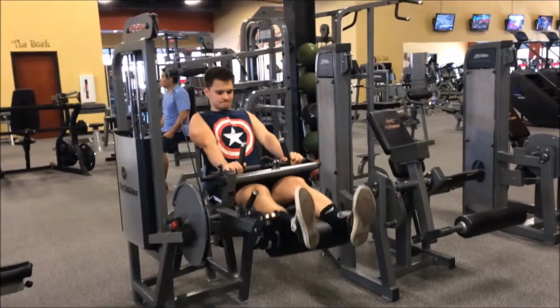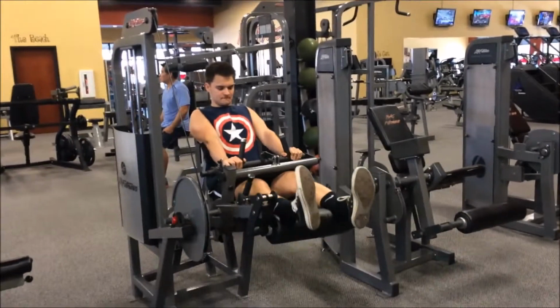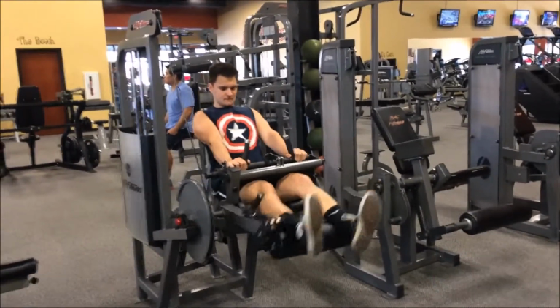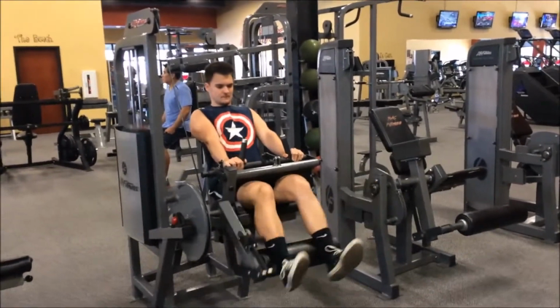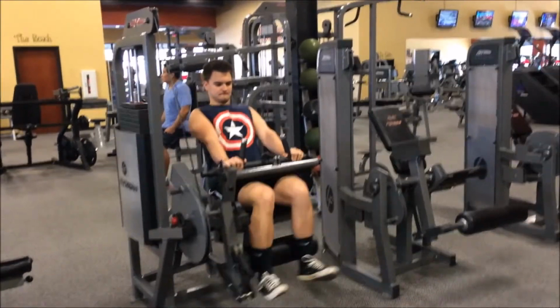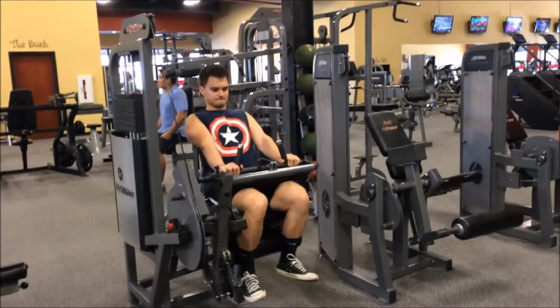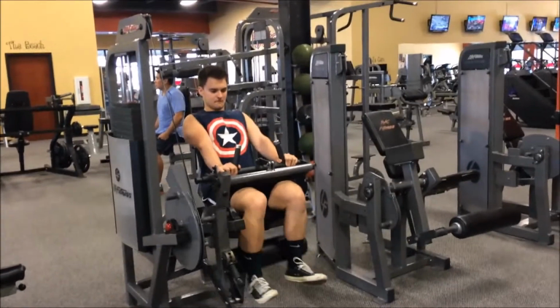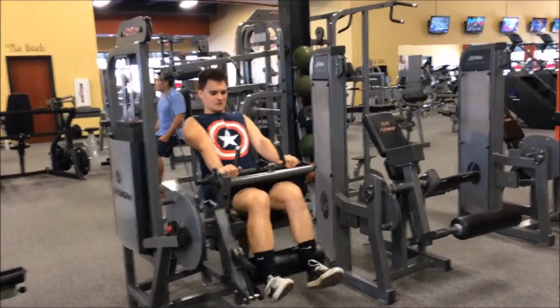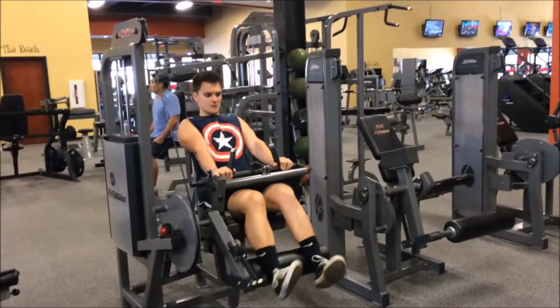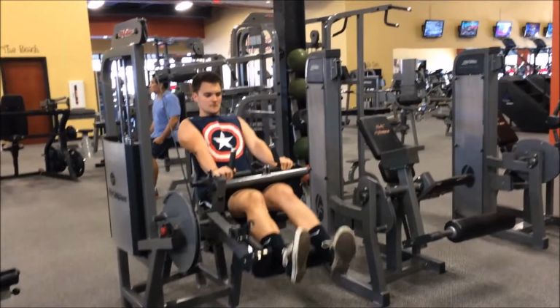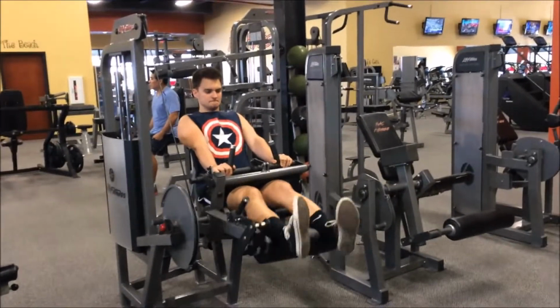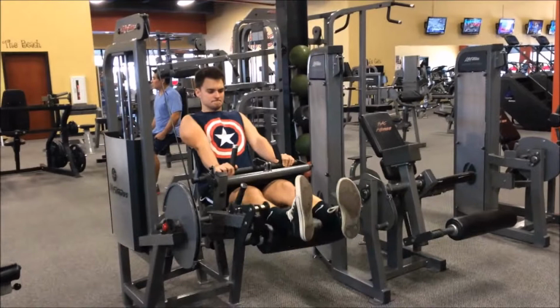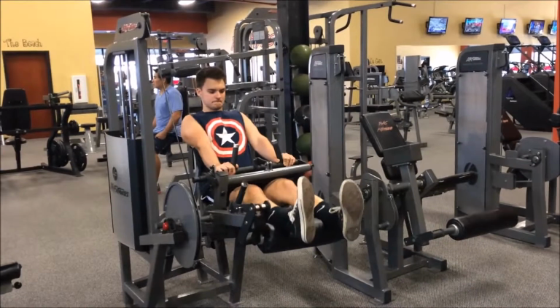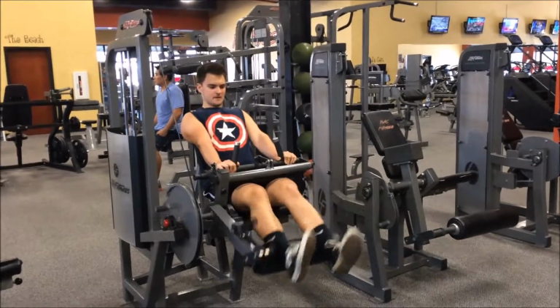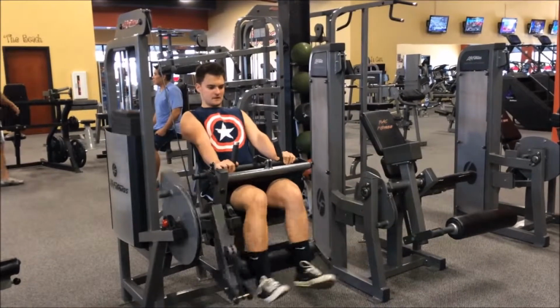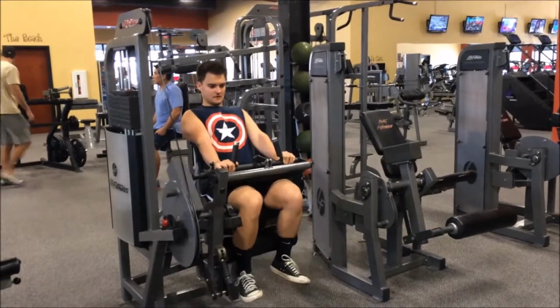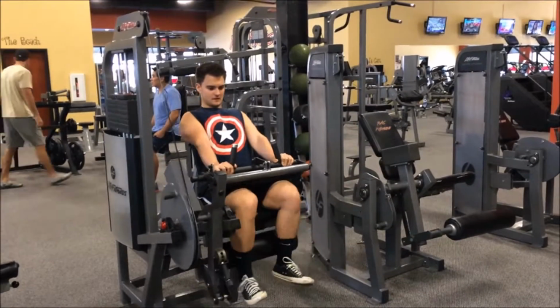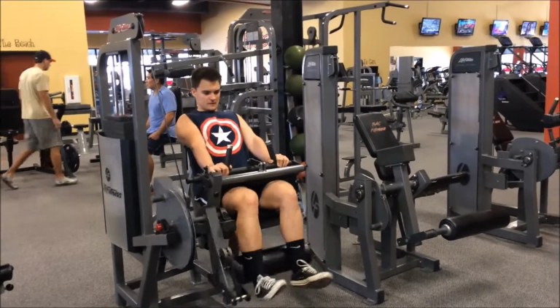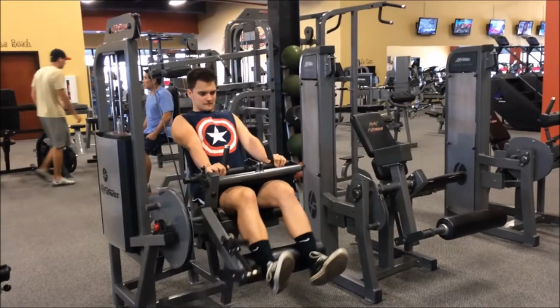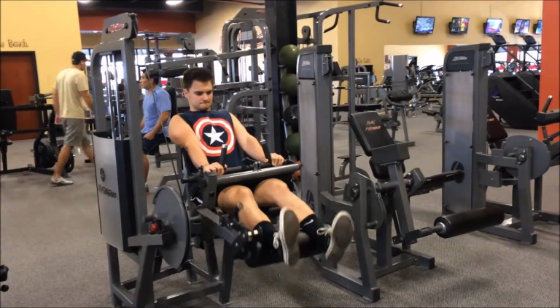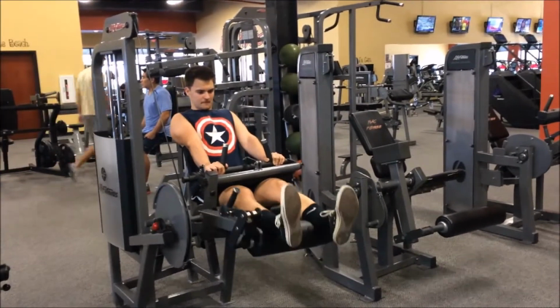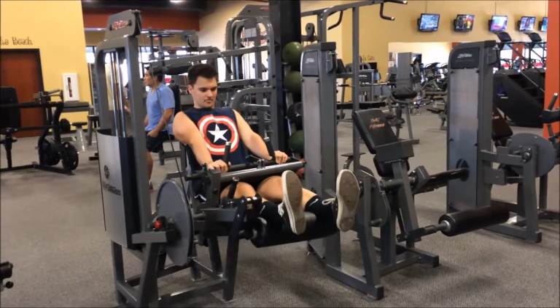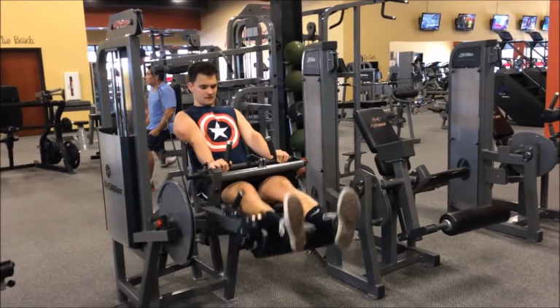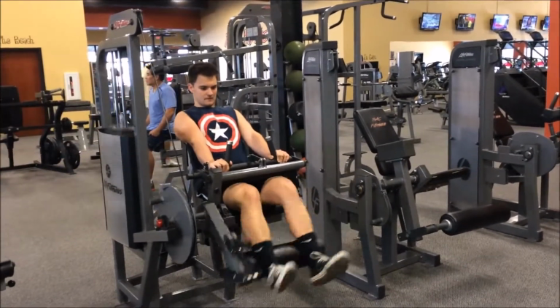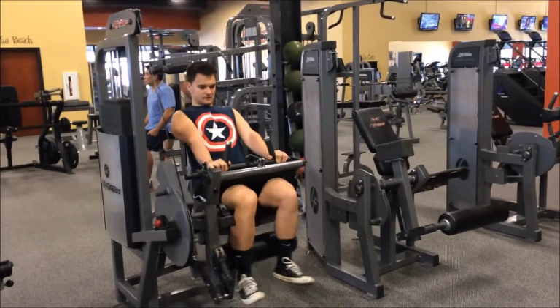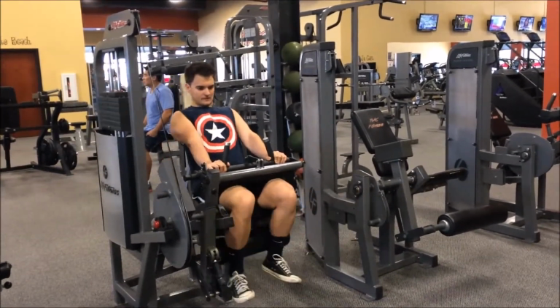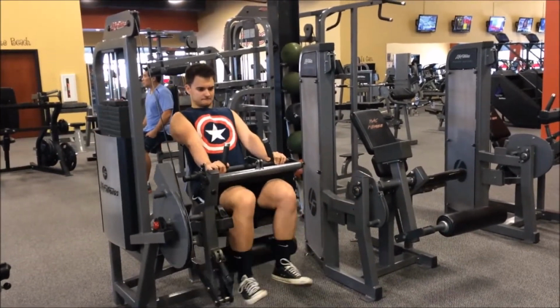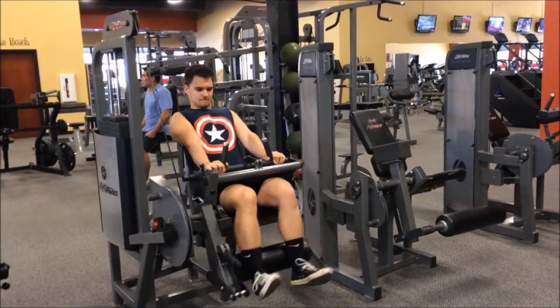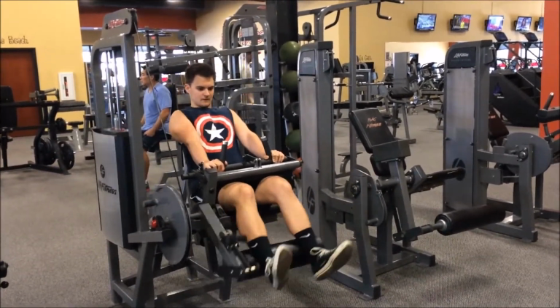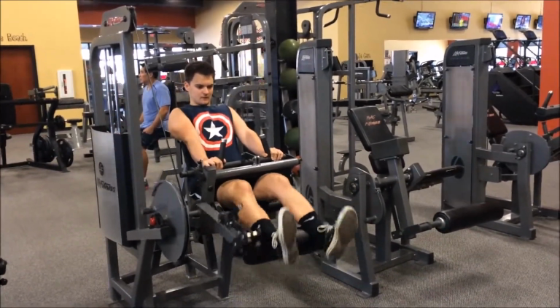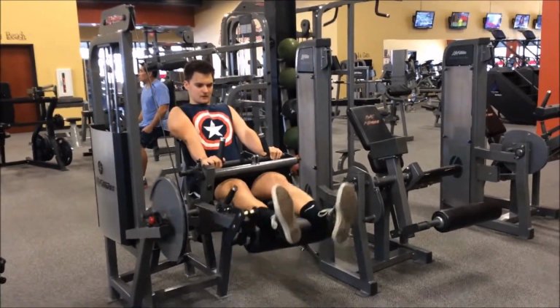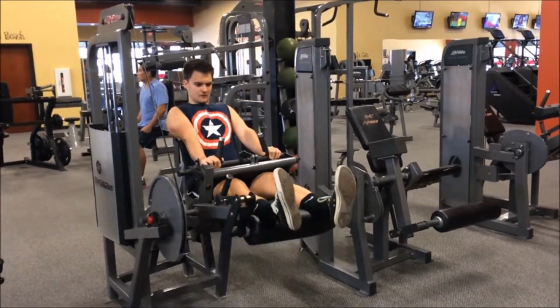Thanks for watching, guys. Go check out the program, make some gains. Thank you, guys.